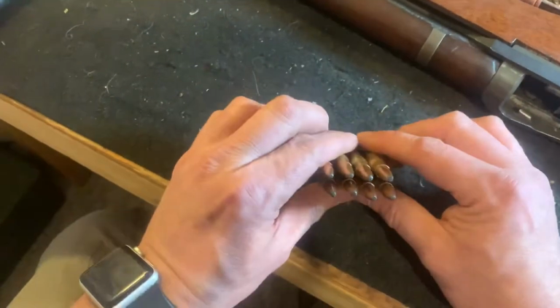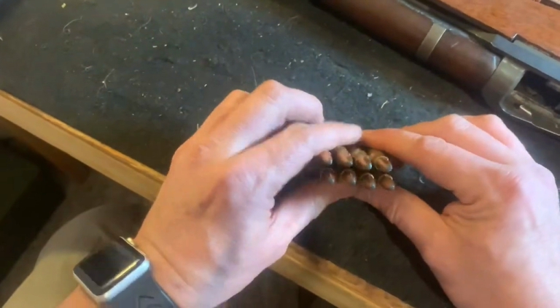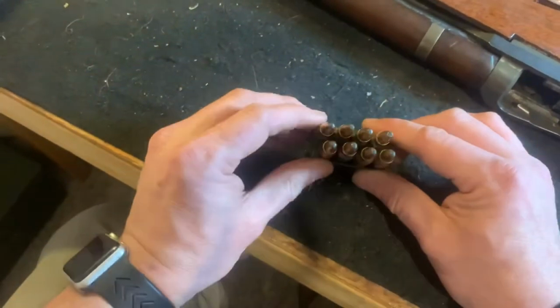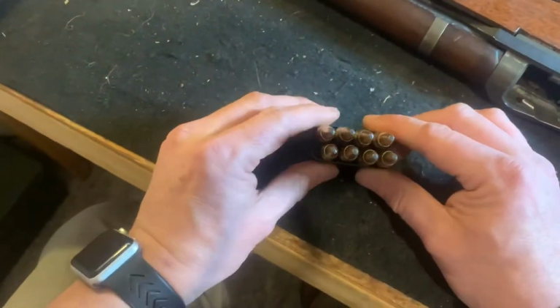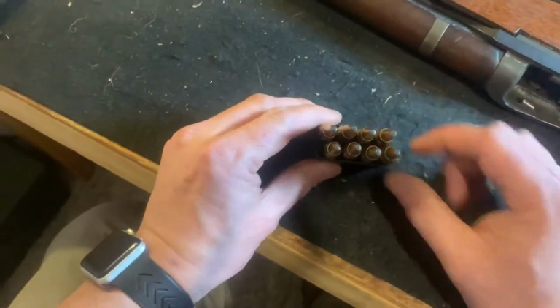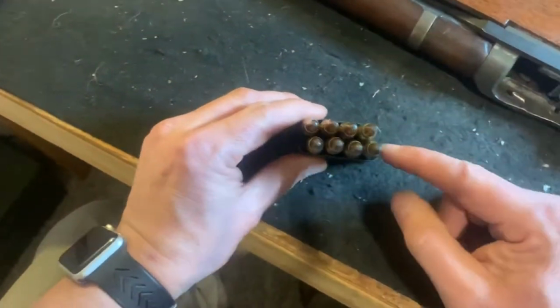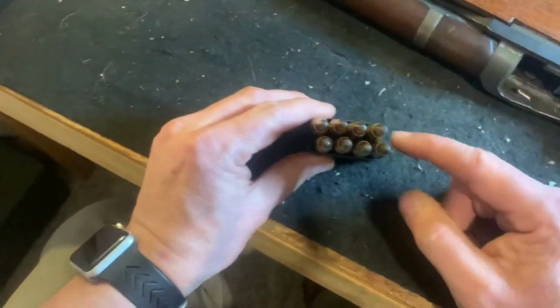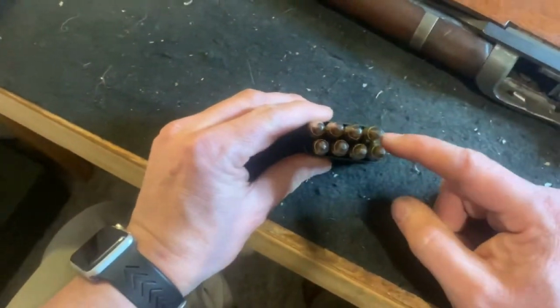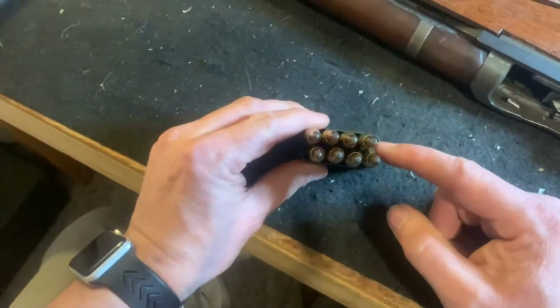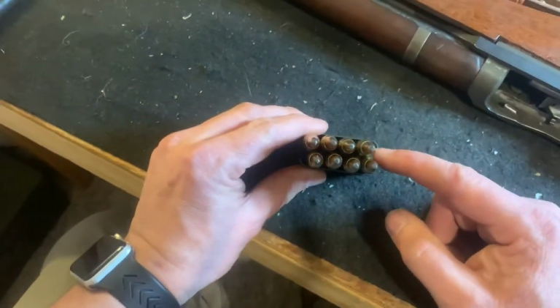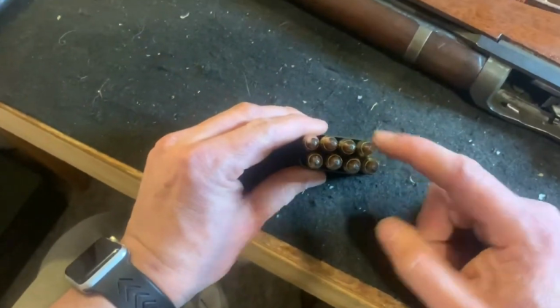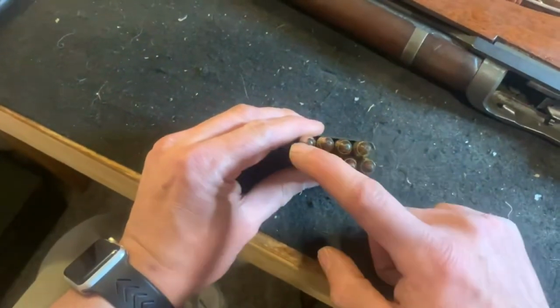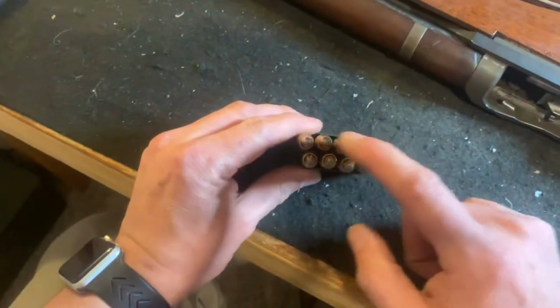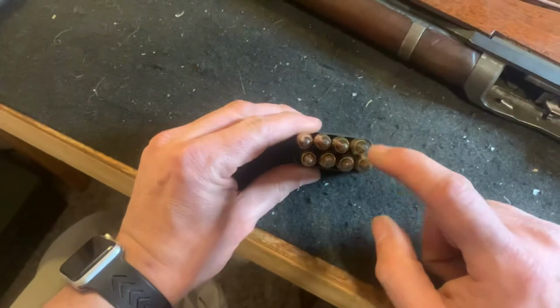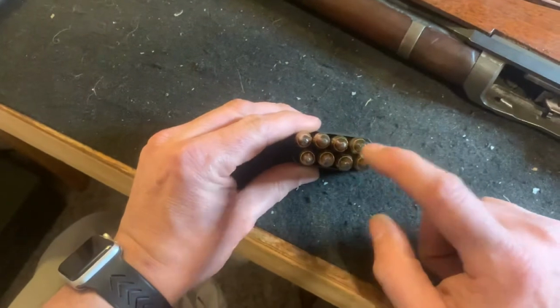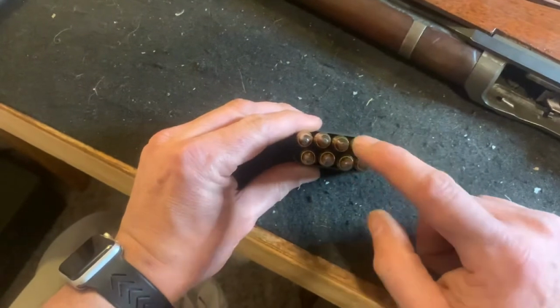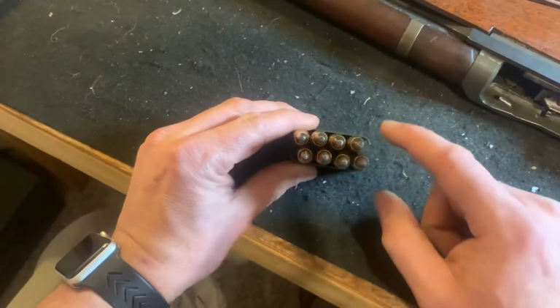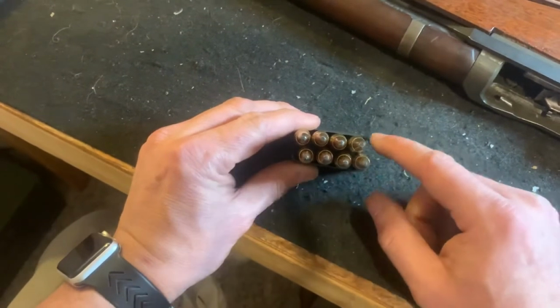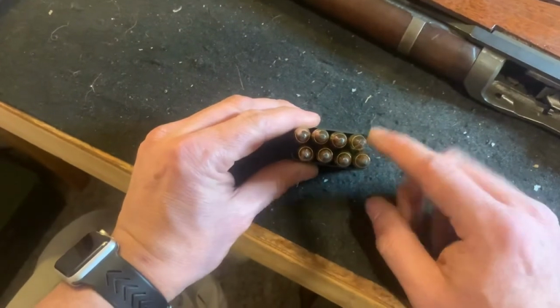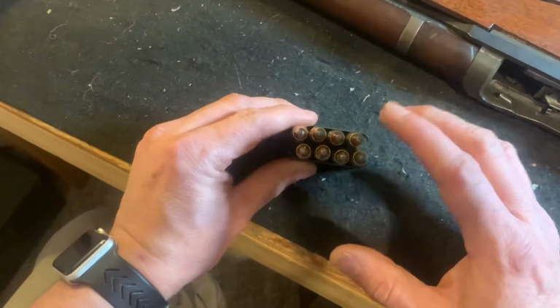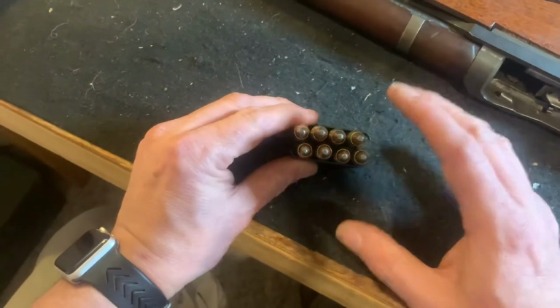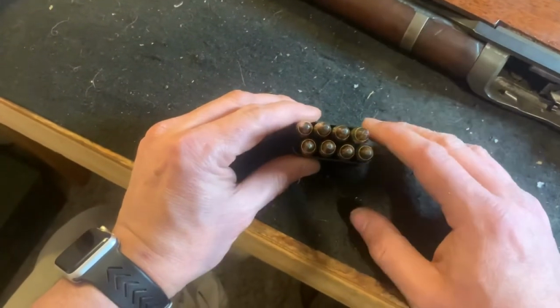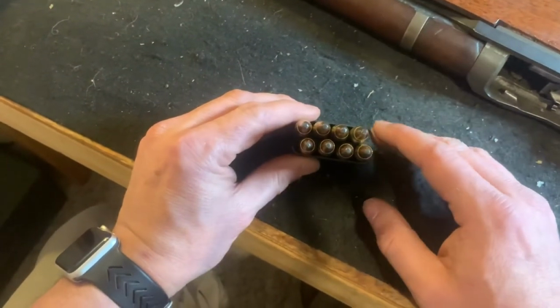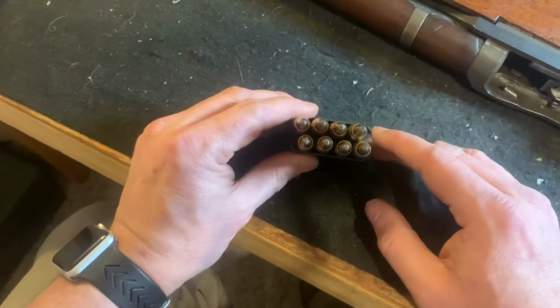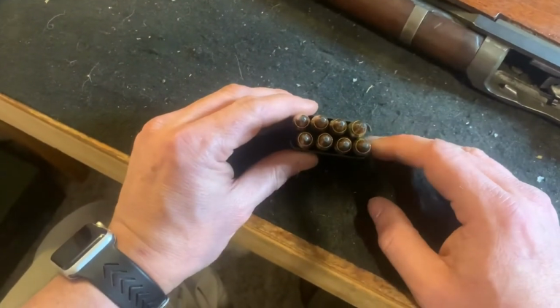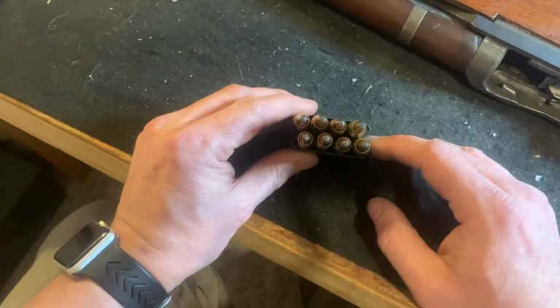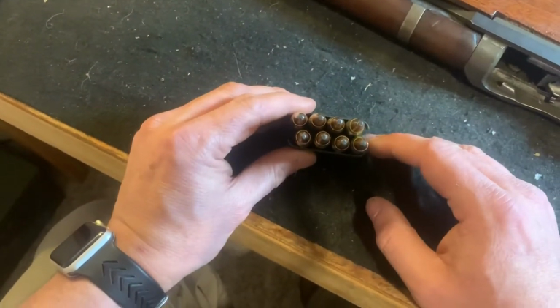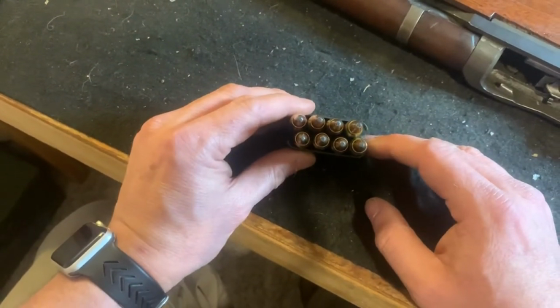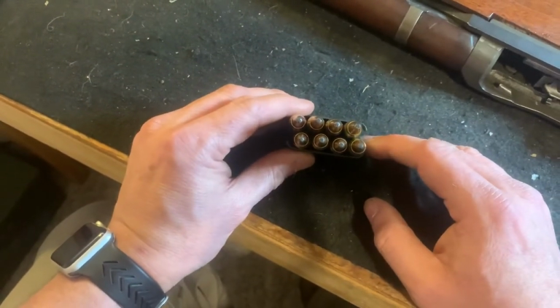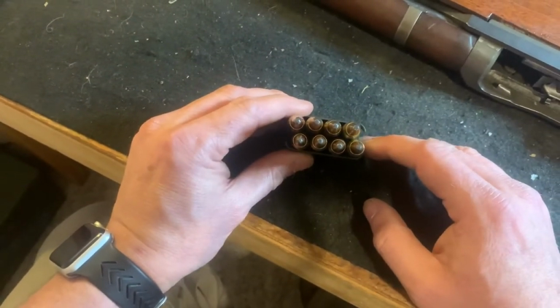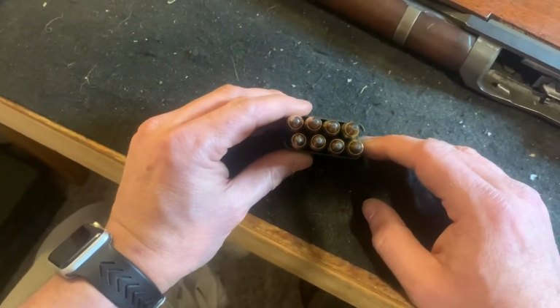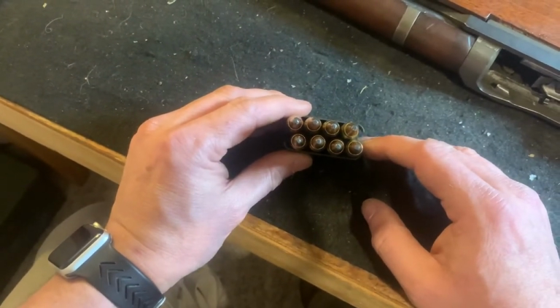It doesn't matter which way you put the rounds in — the Garand will chamber this no matter what.